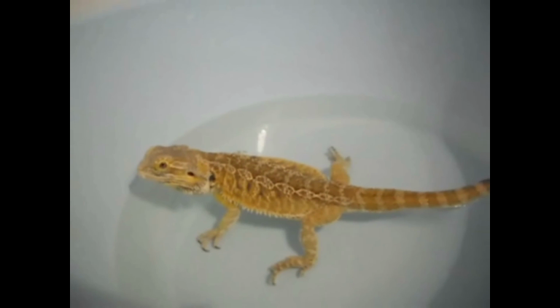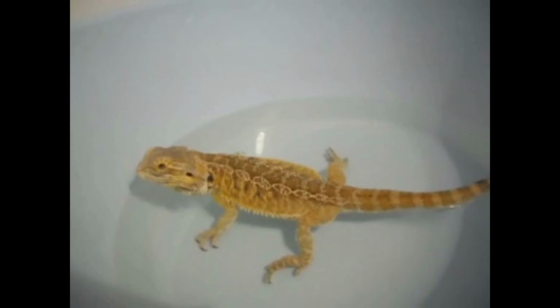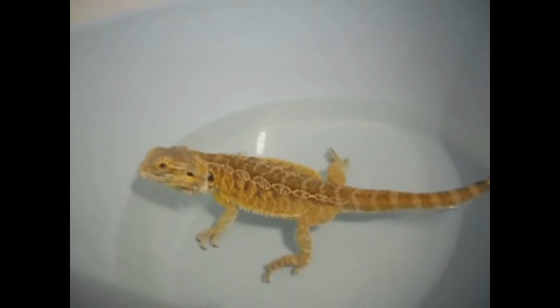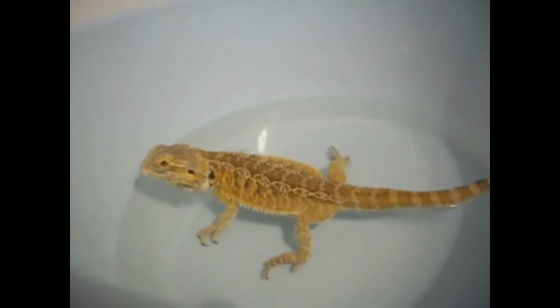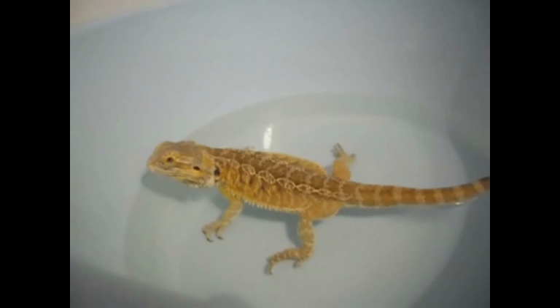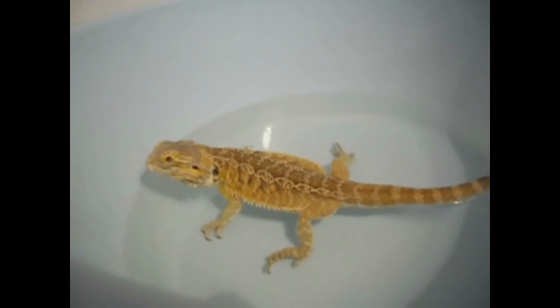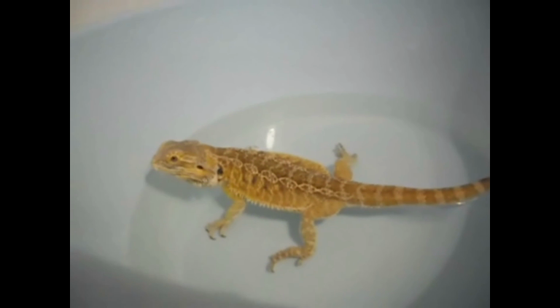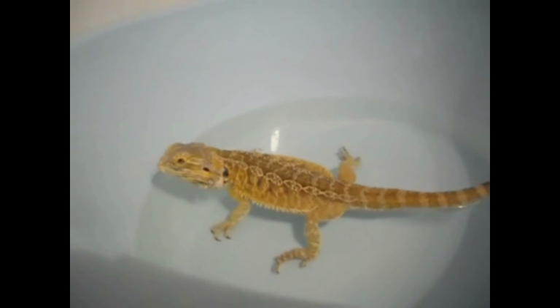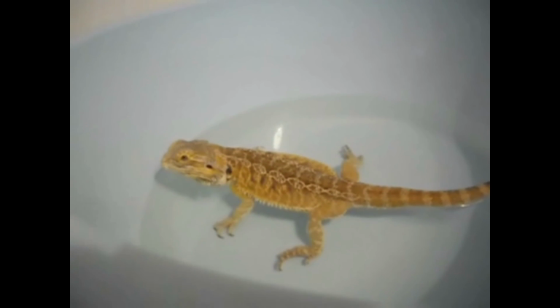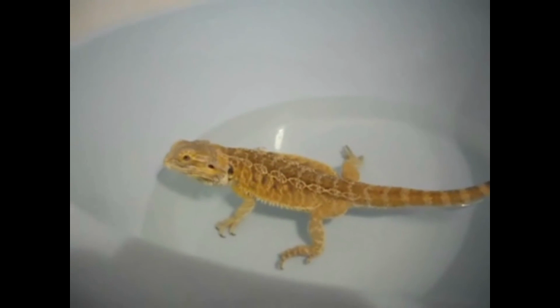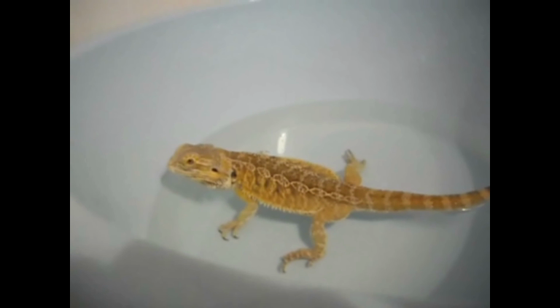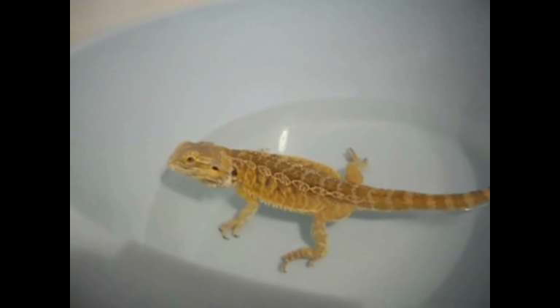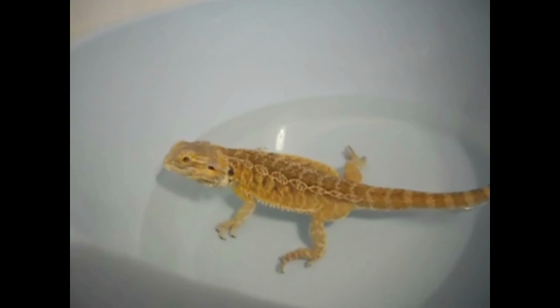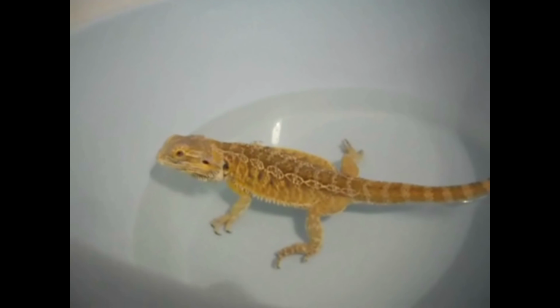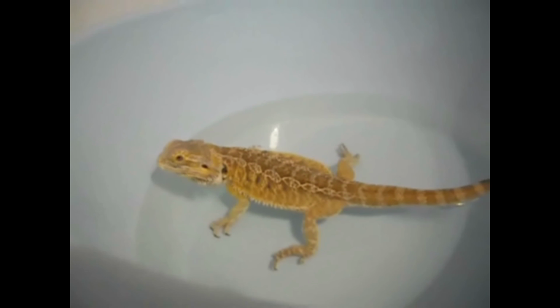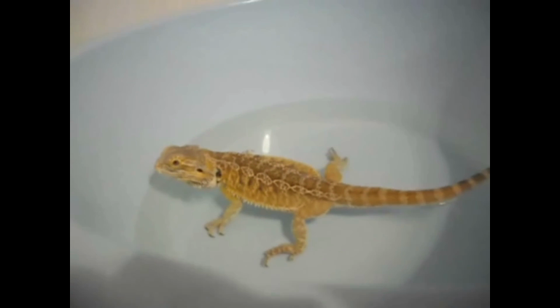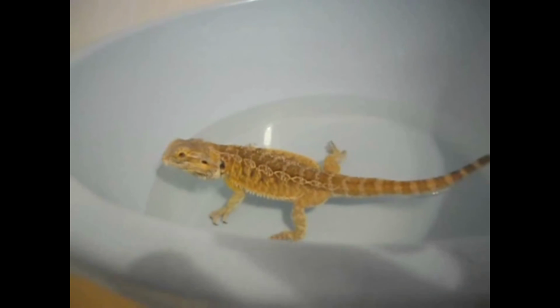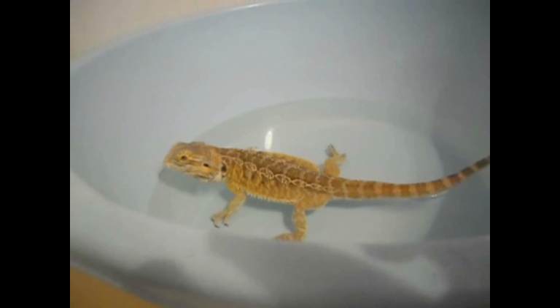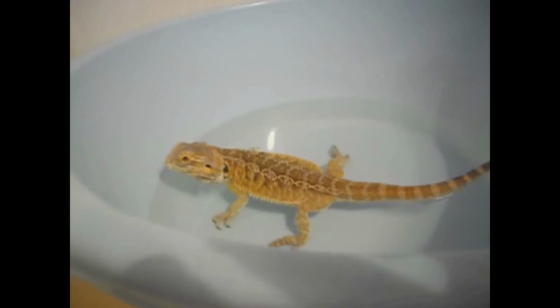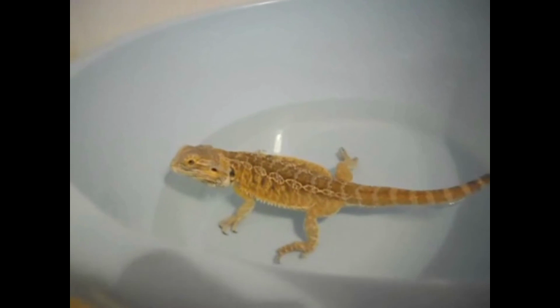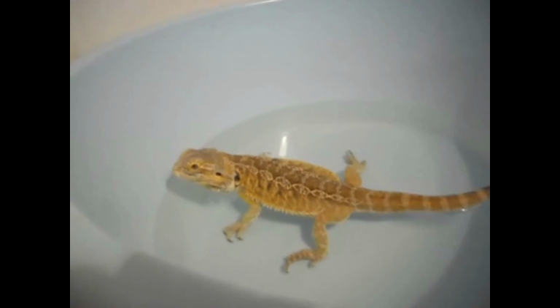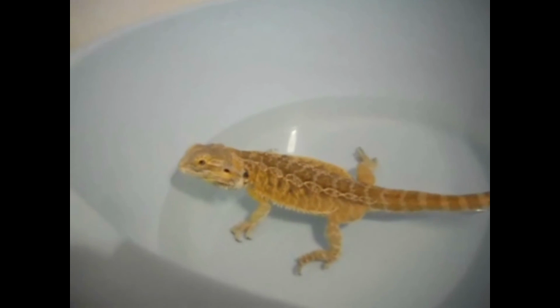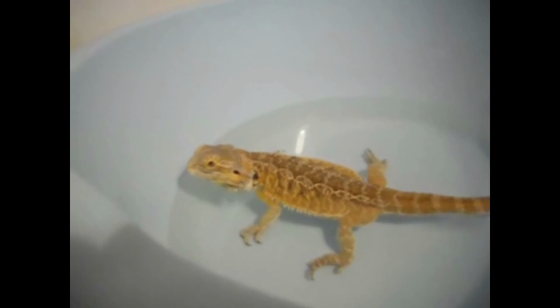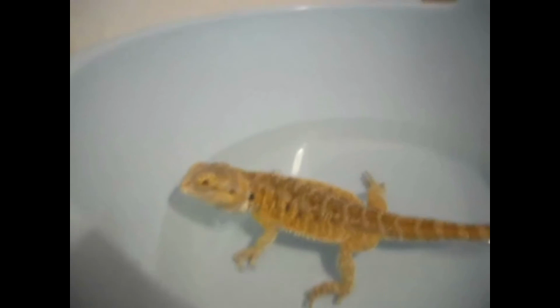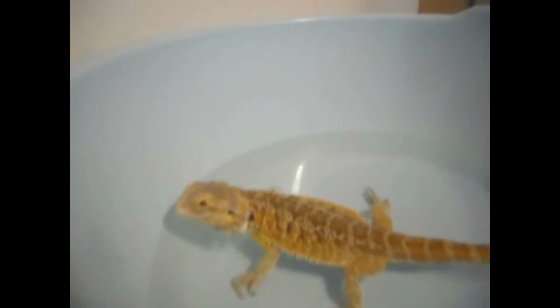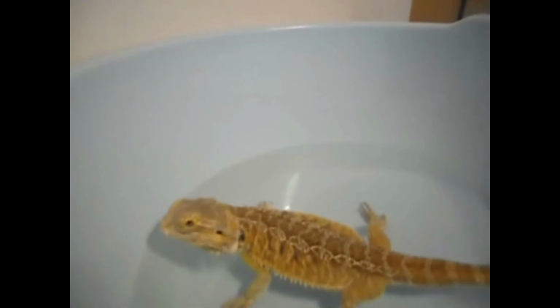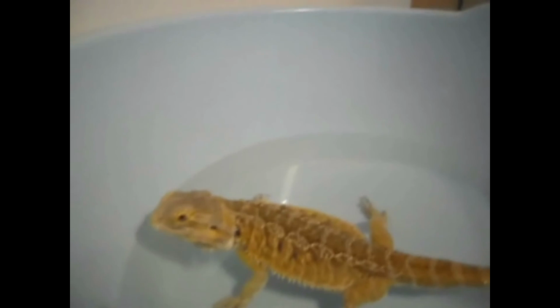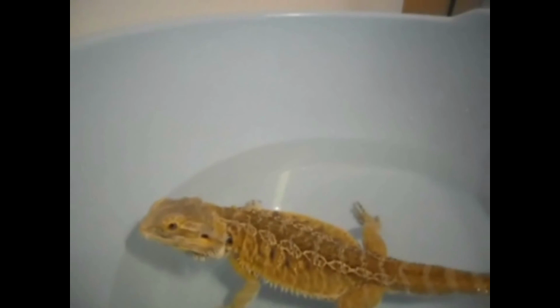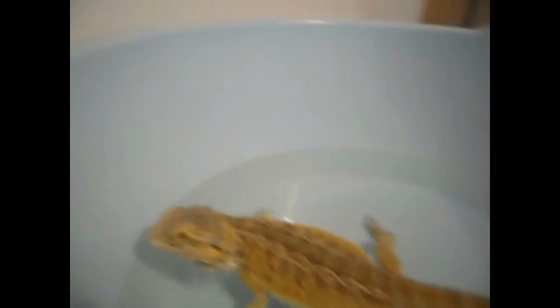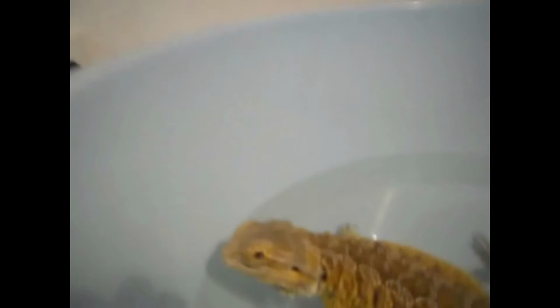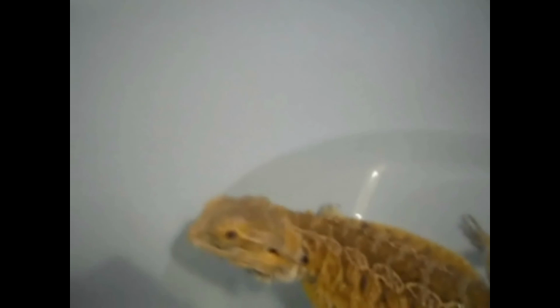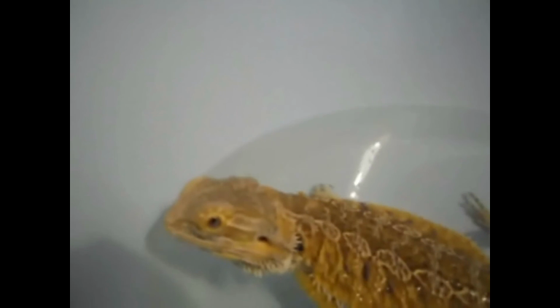Well, that will be all on bathing your bearded dragon, and always remember it helps them stay clean, healthy, and hydrated. See ya guys!